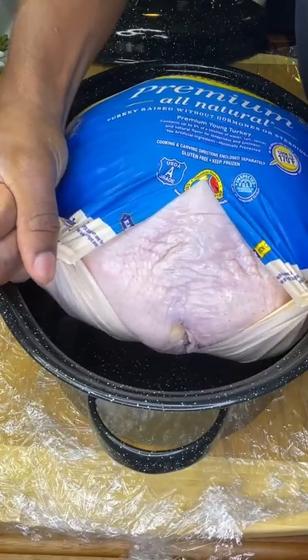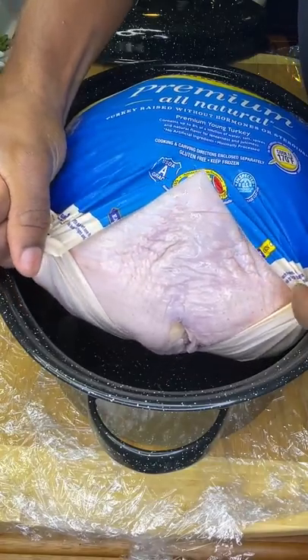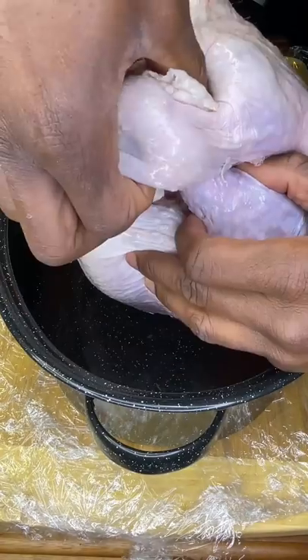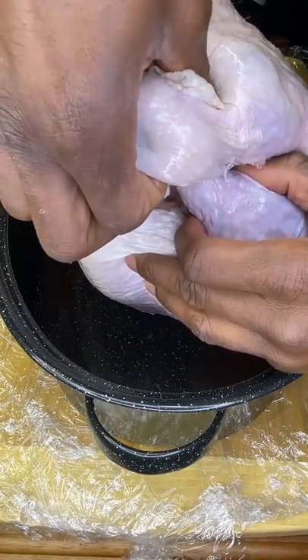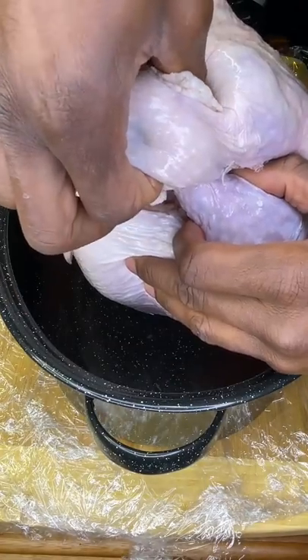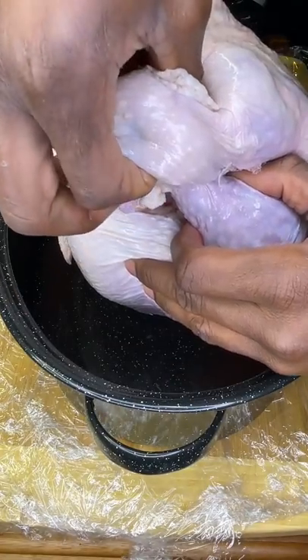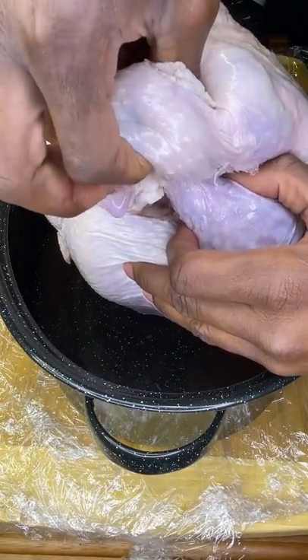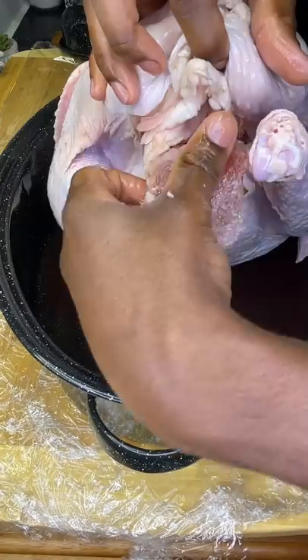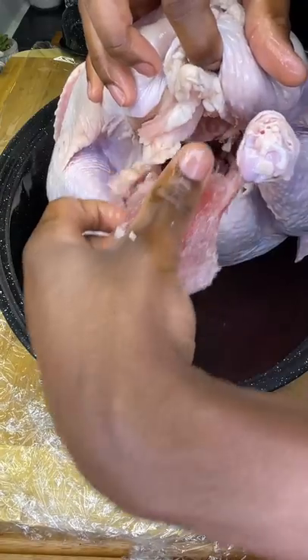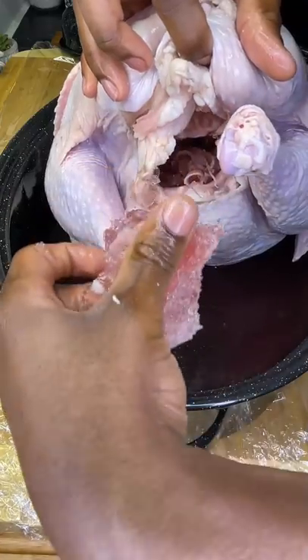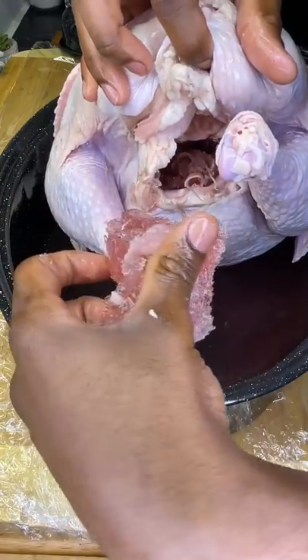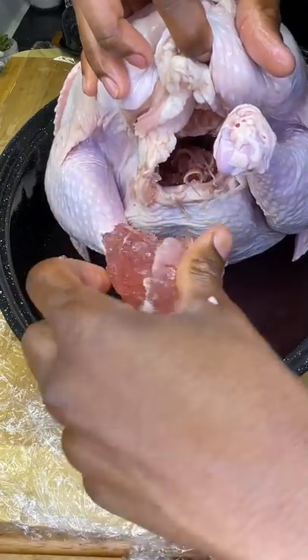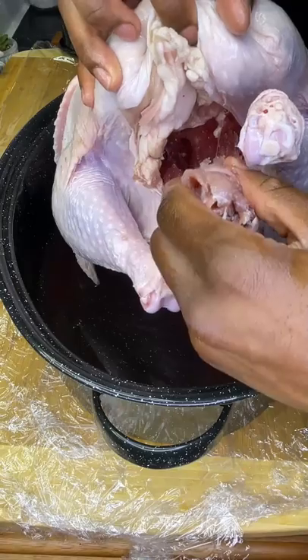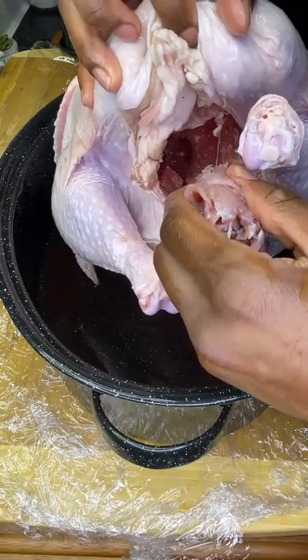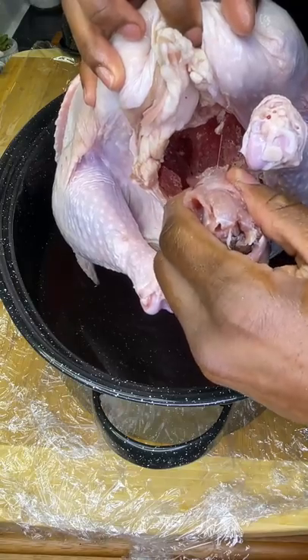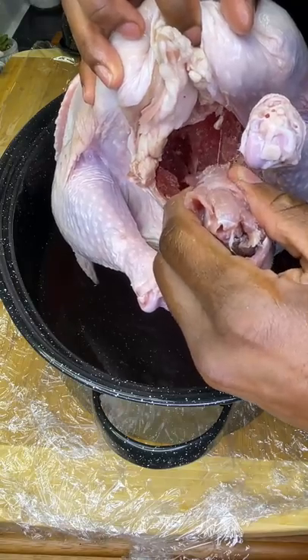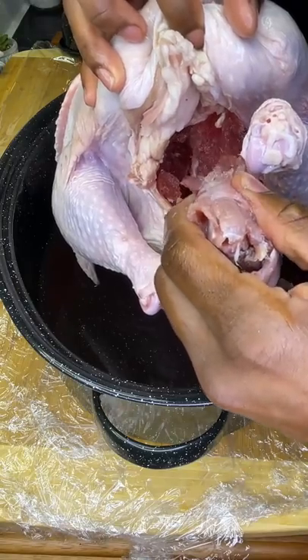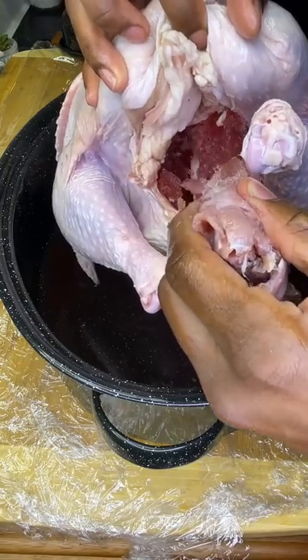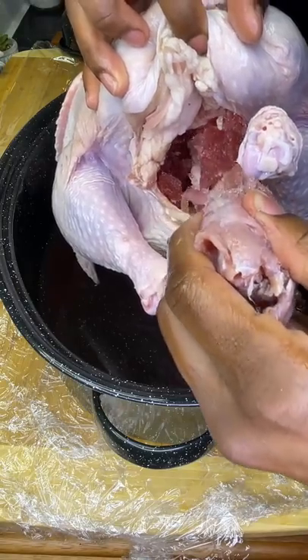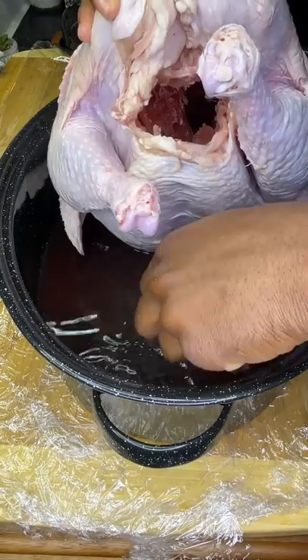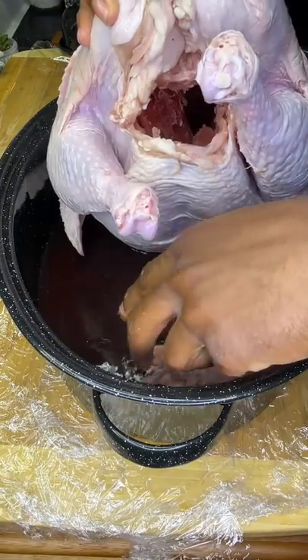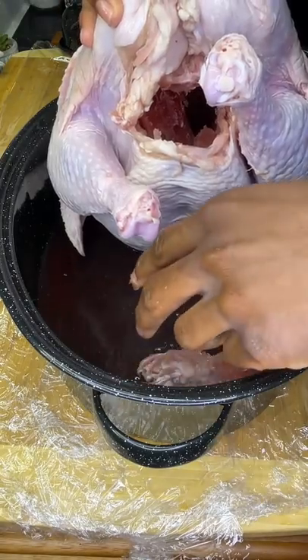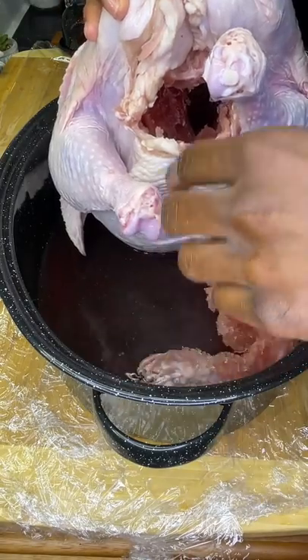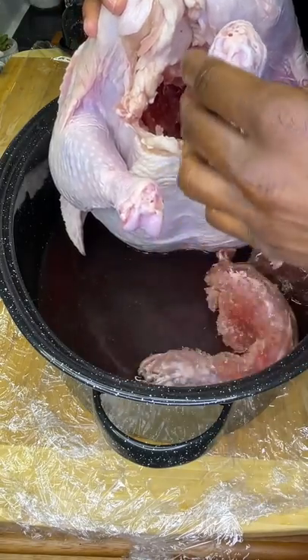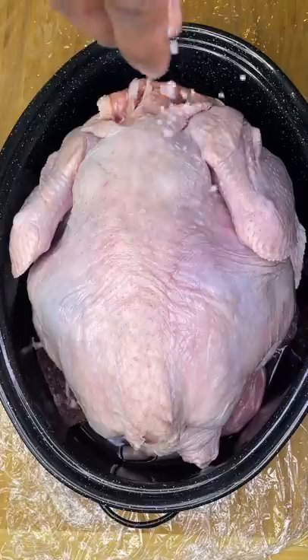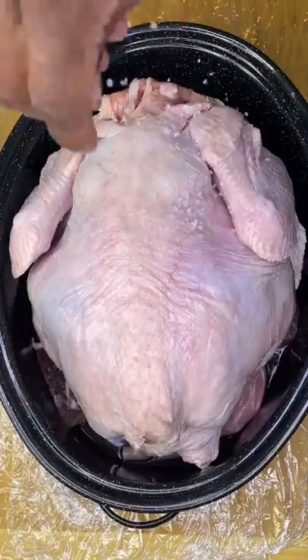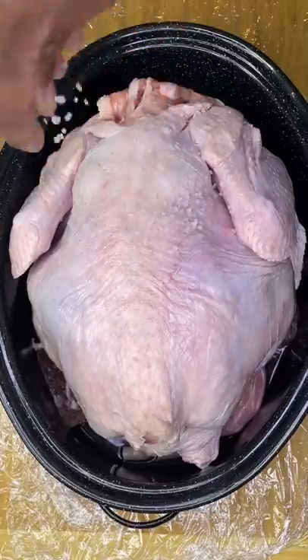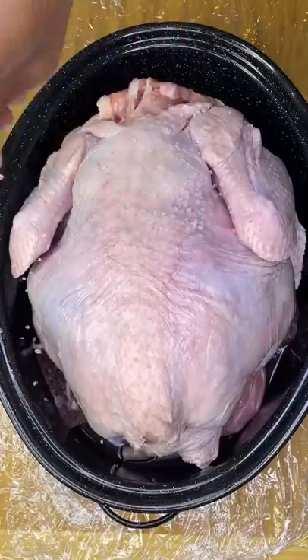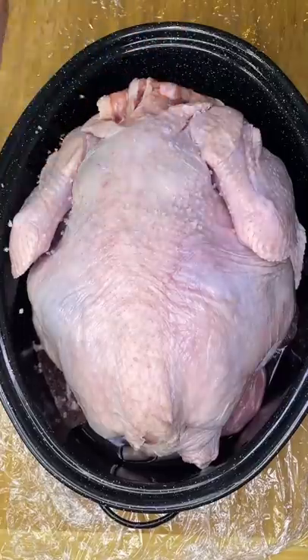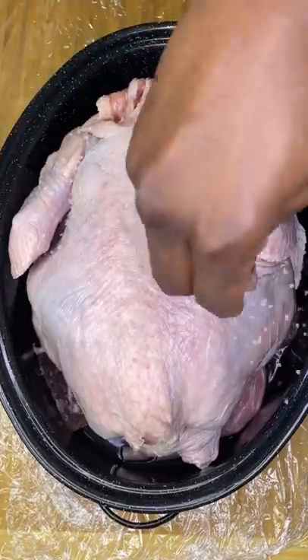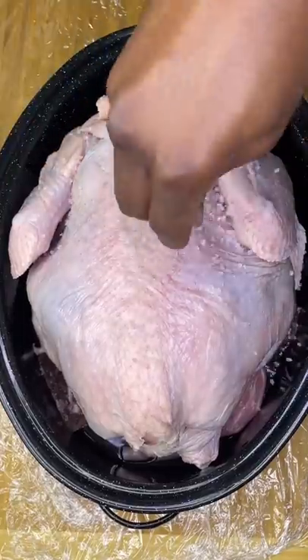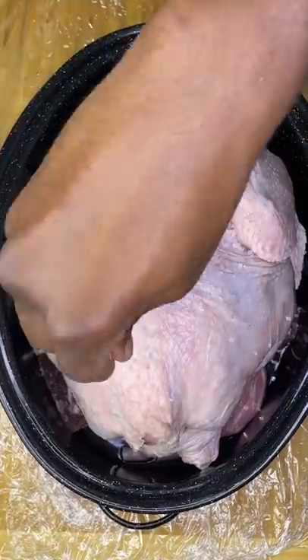This is a 13-pound bird and it did come frozen. I just left it in the fridge for a few days.